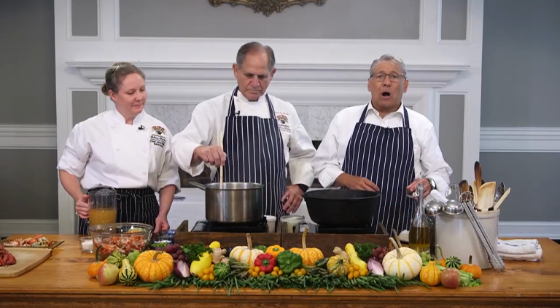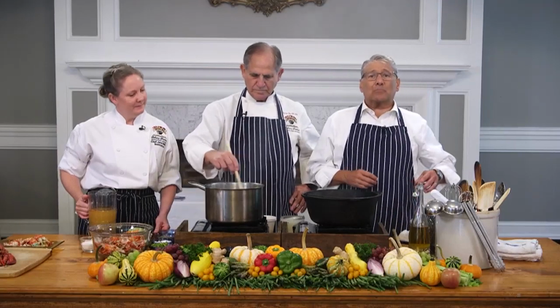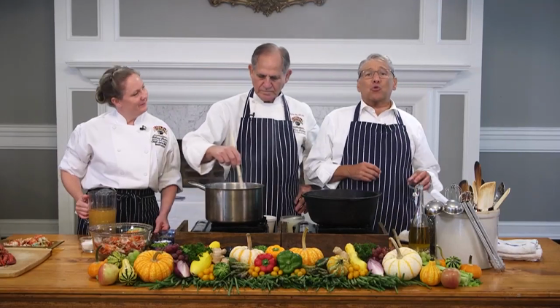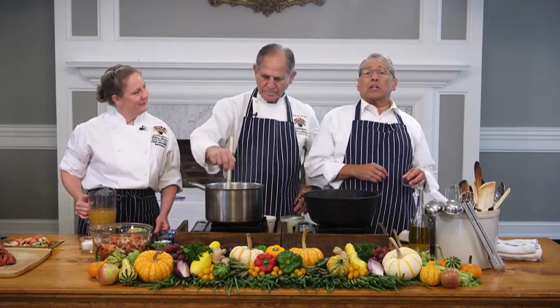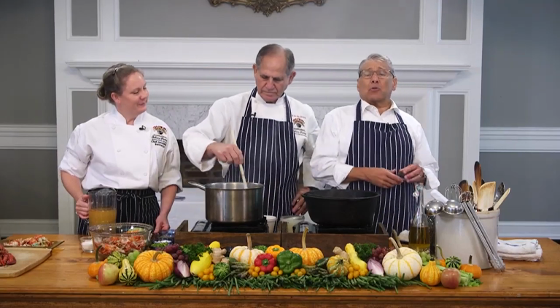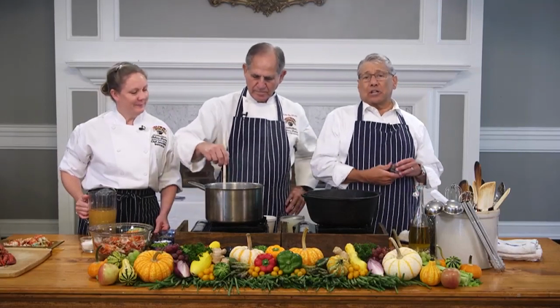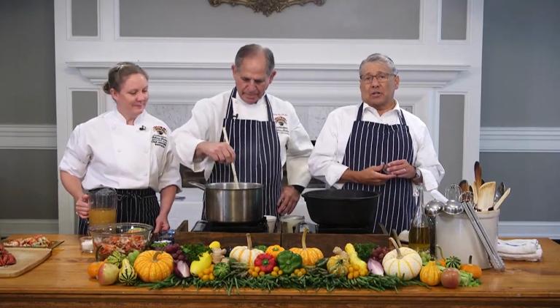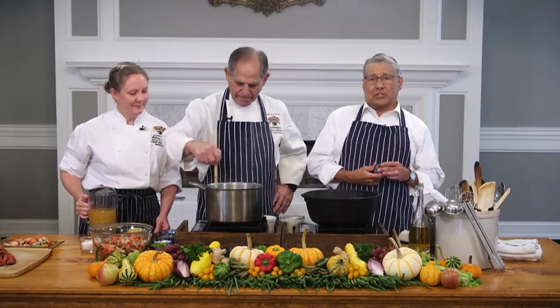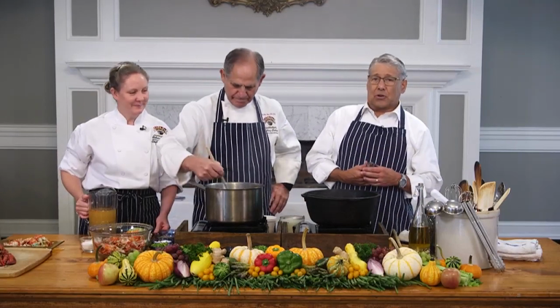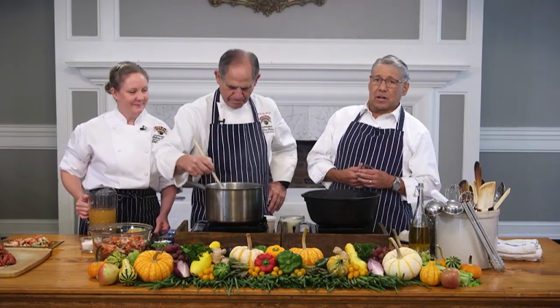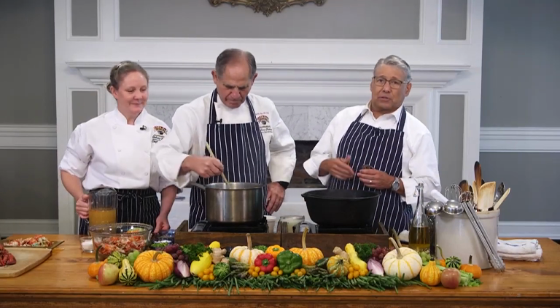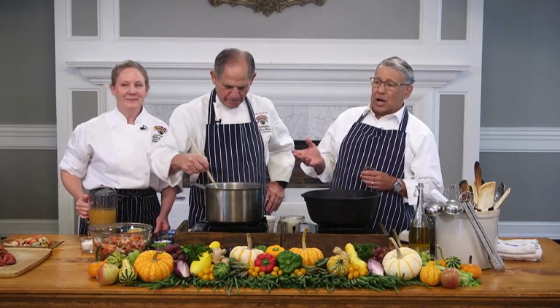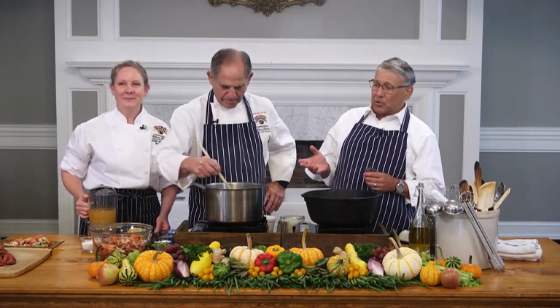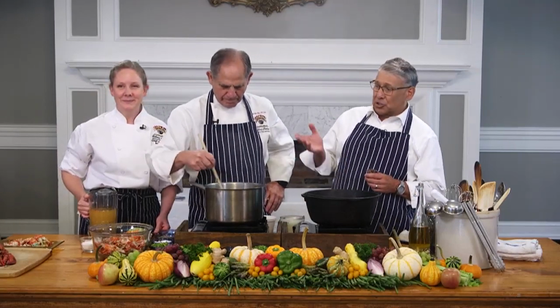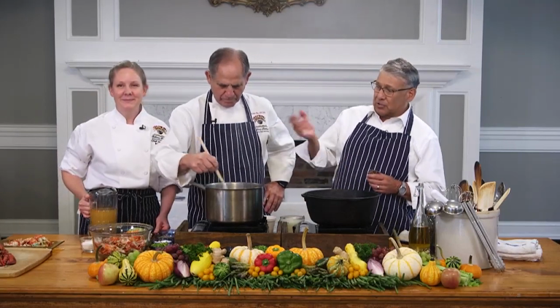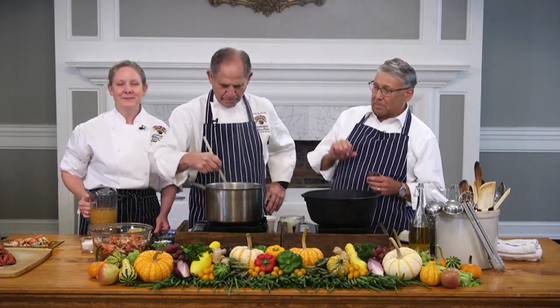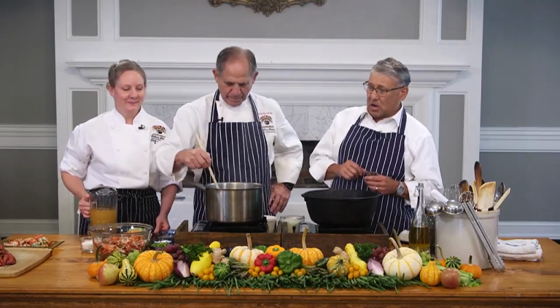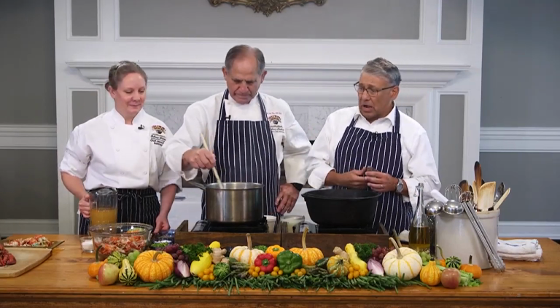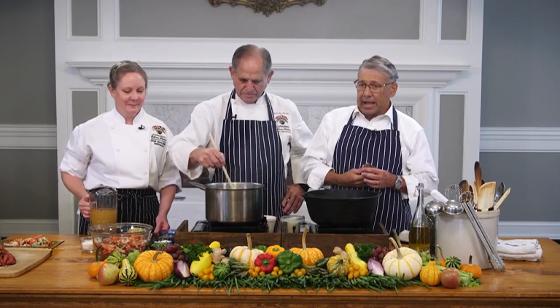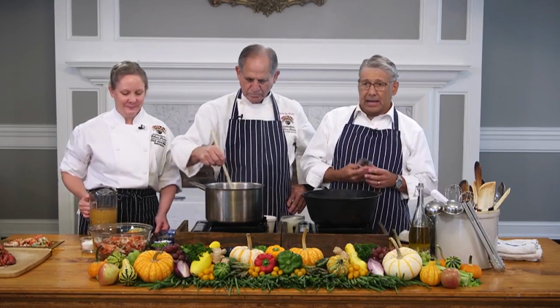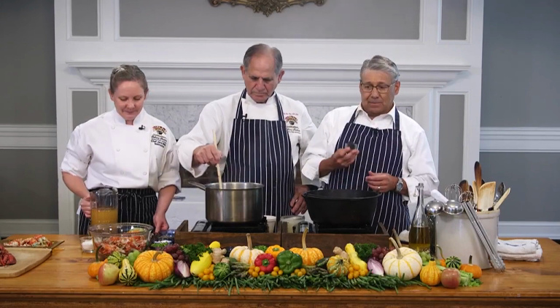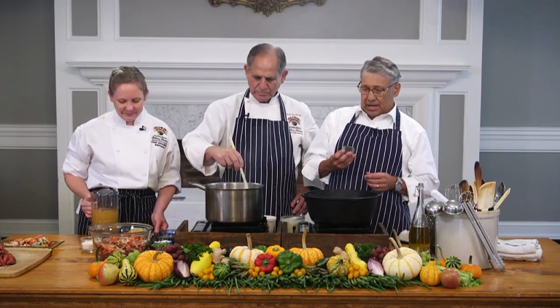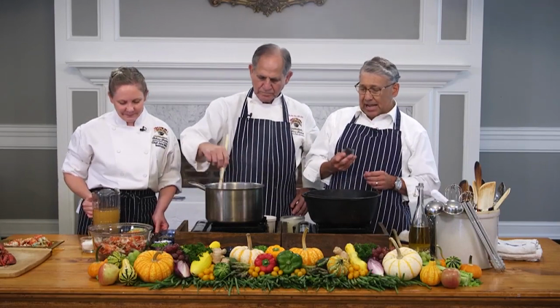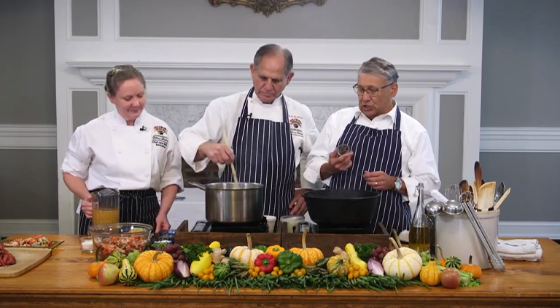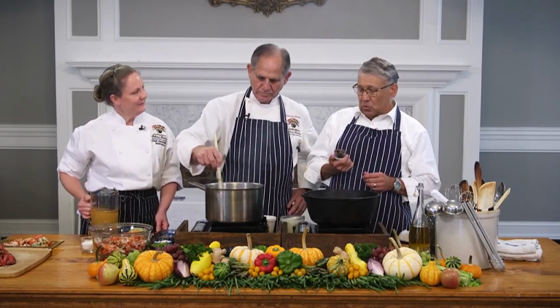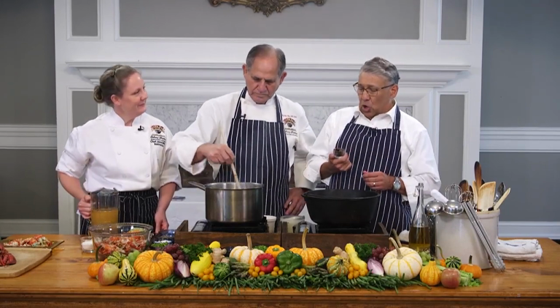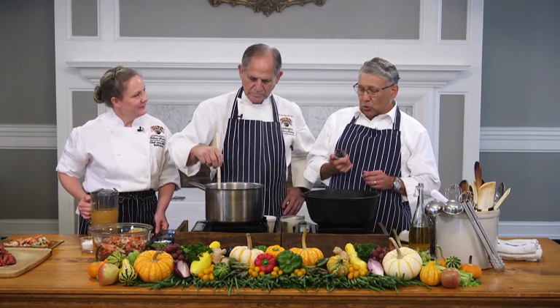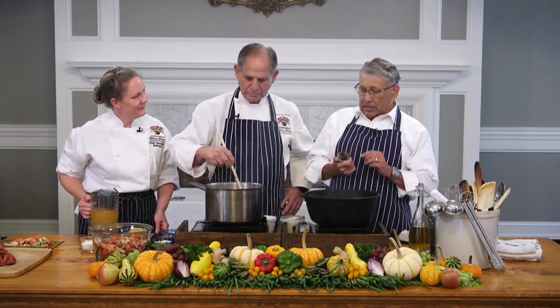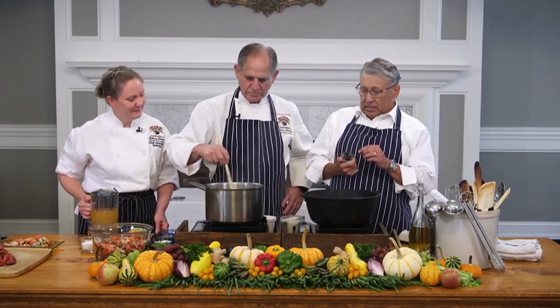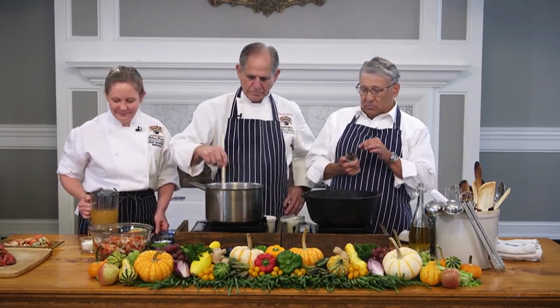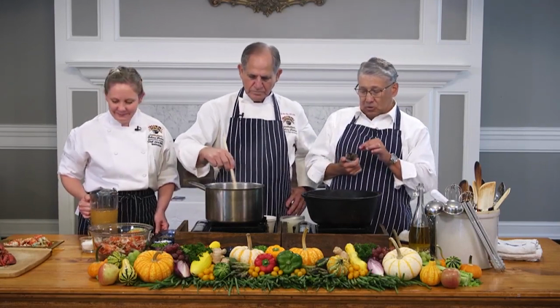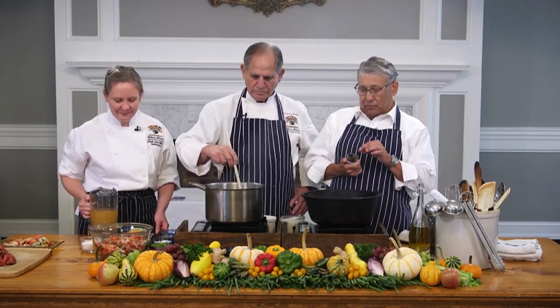Welcome to another edition of Stirring It Up with John Fulsh, Chef Jenna Beo, and I am Johnny Aishin, holding some truffle.